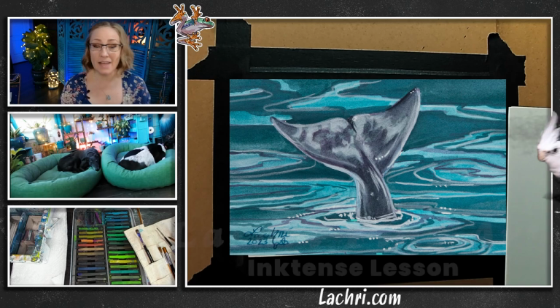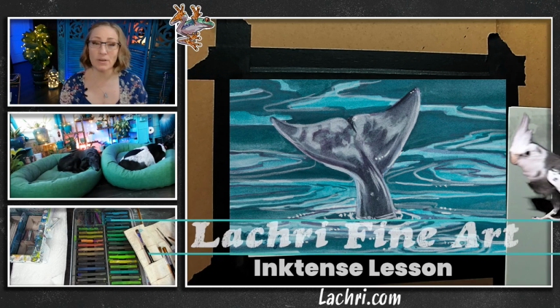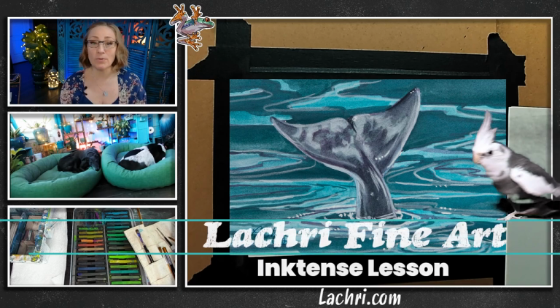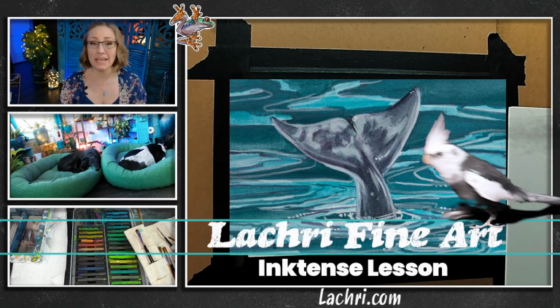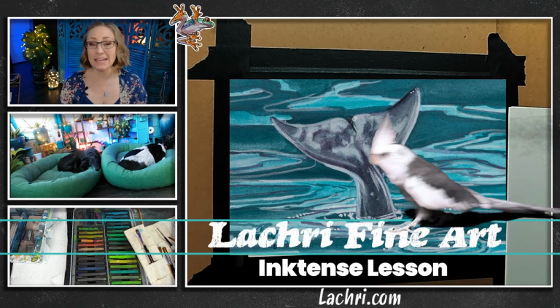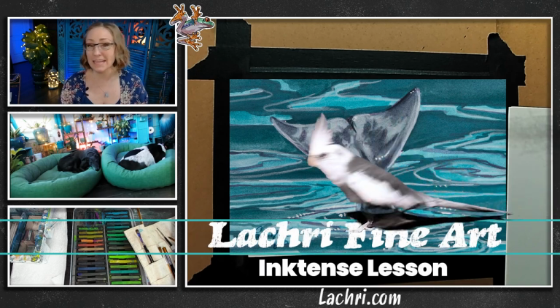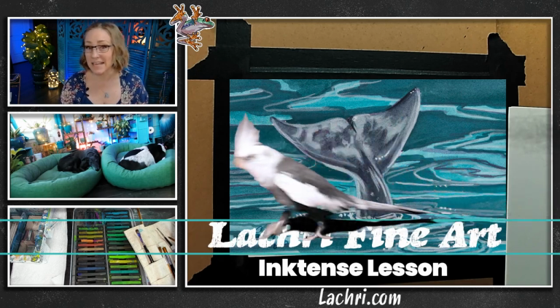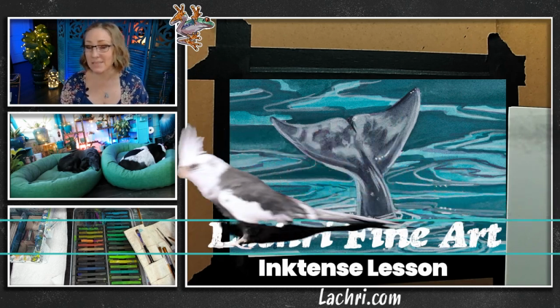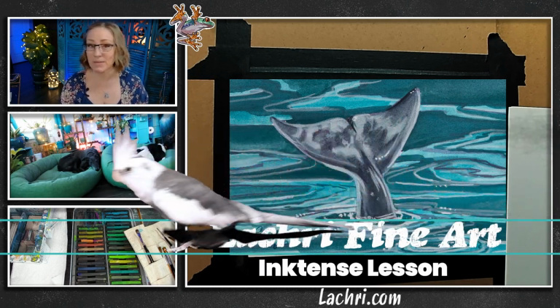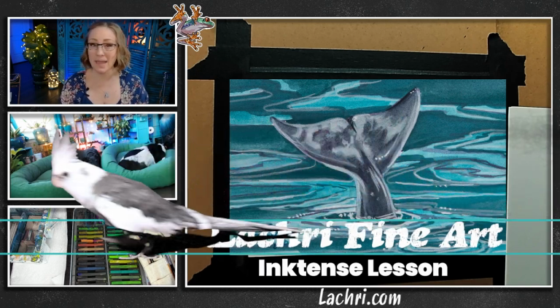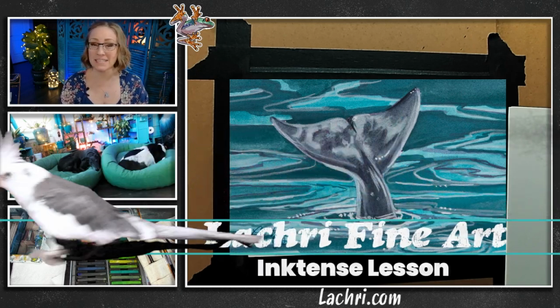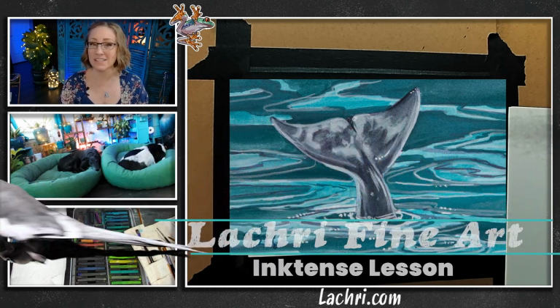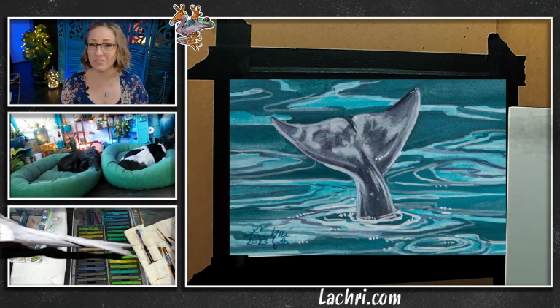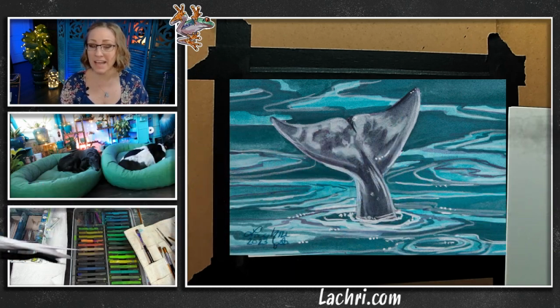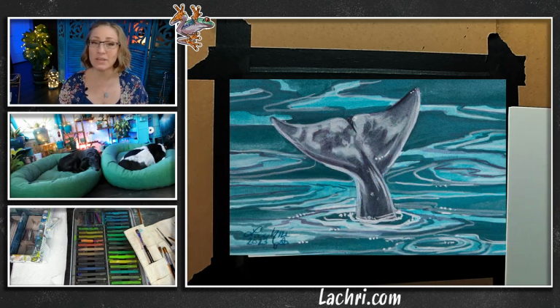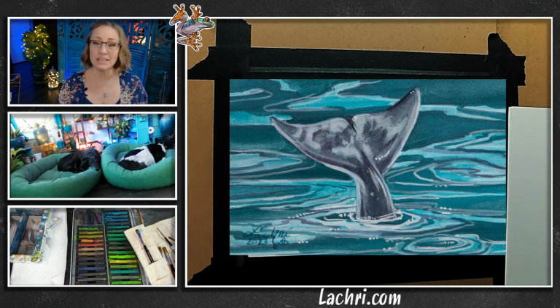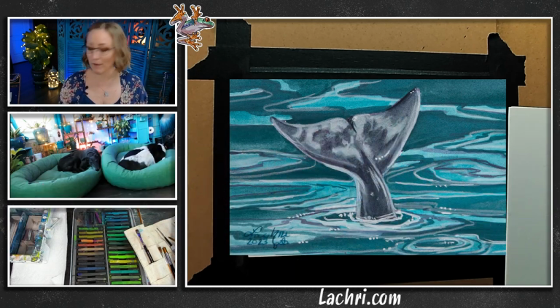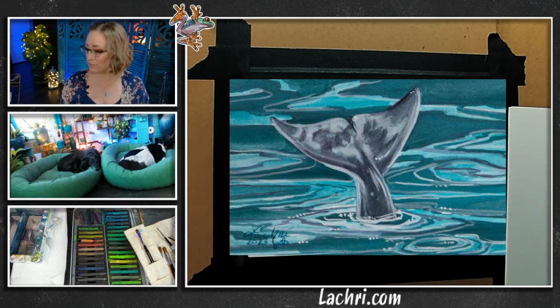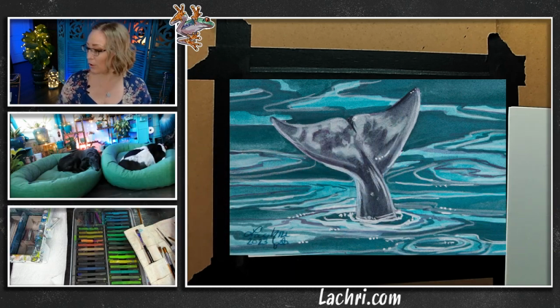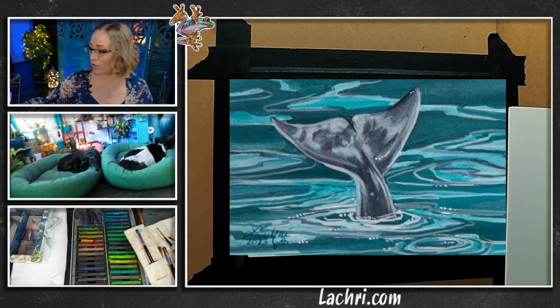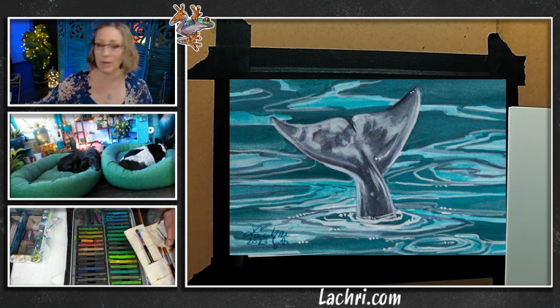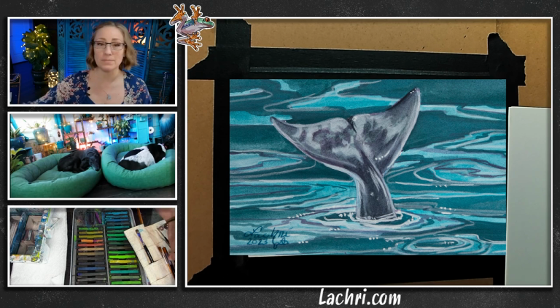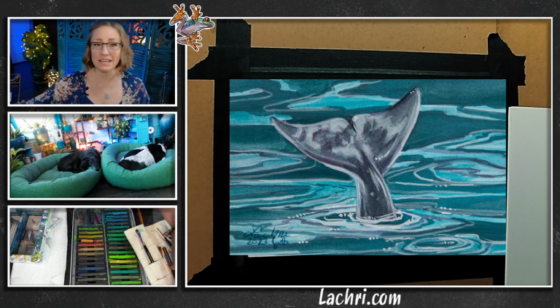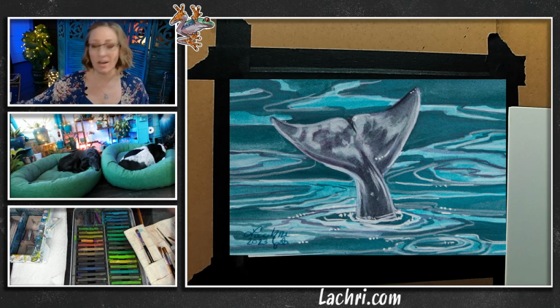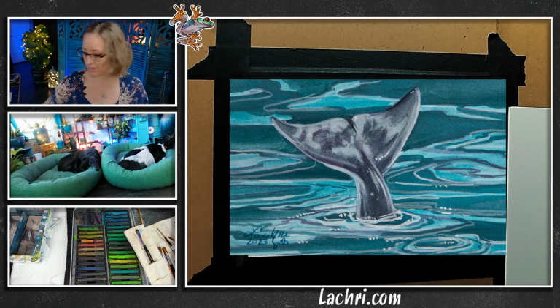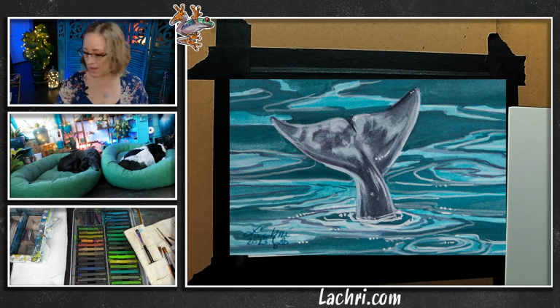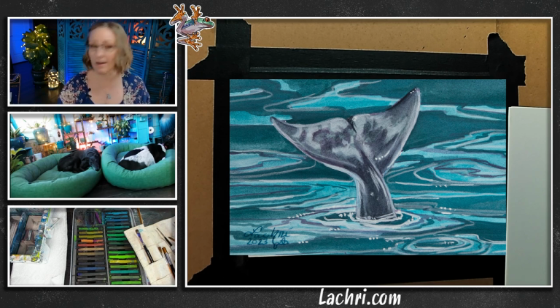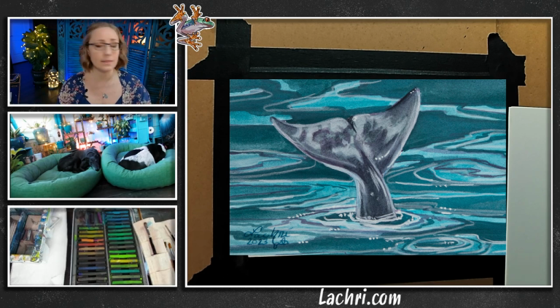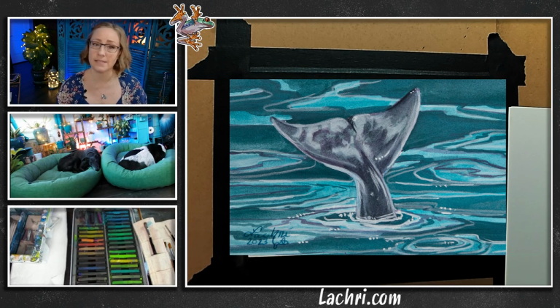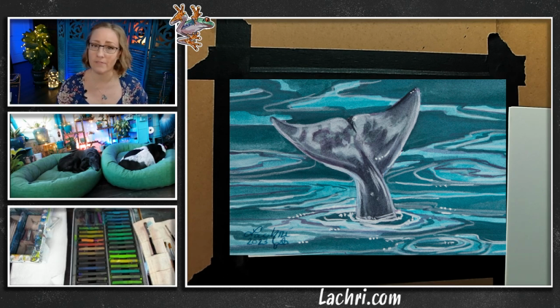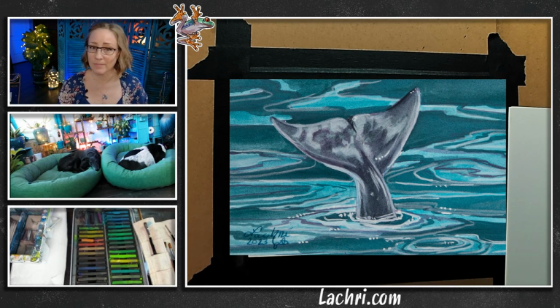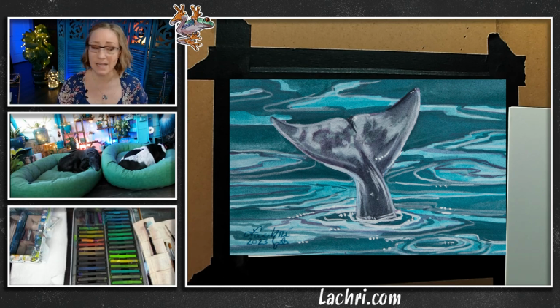I'm going to be working in Ink Tense. I'm going to be painting a dolphin tail. You can get this reference photo over at my website, laucree.com. This is a five by seven.